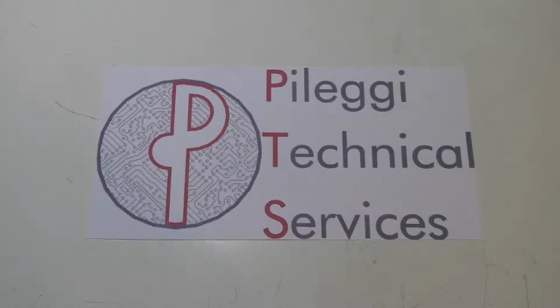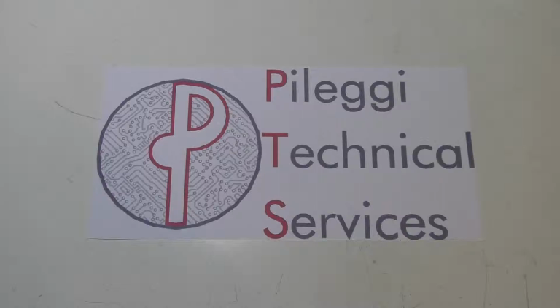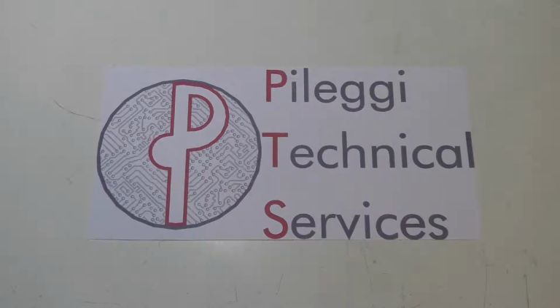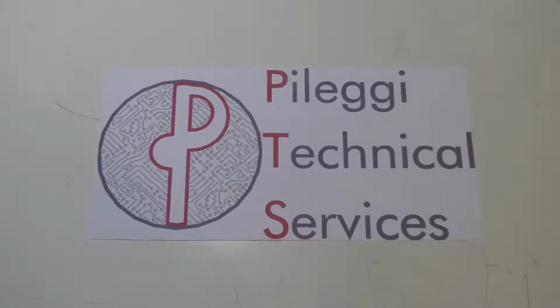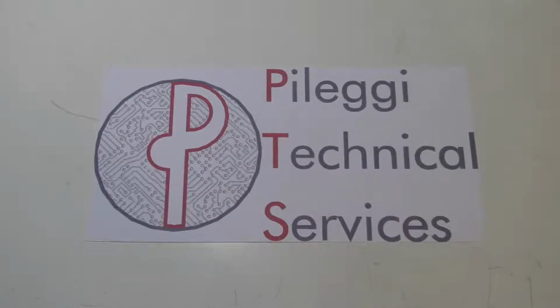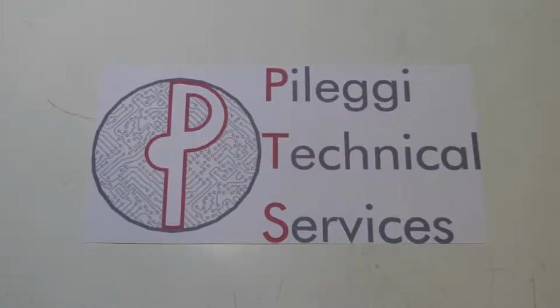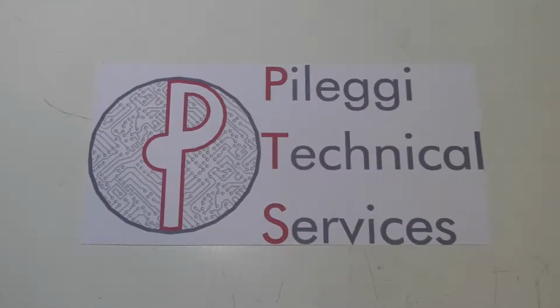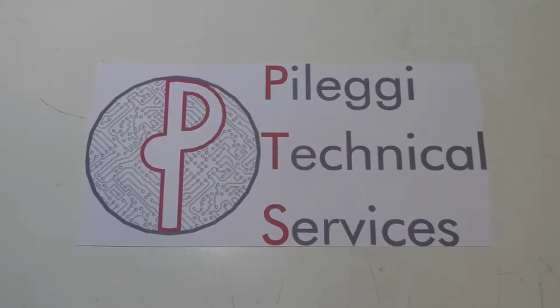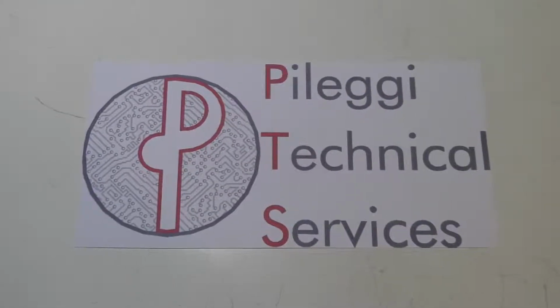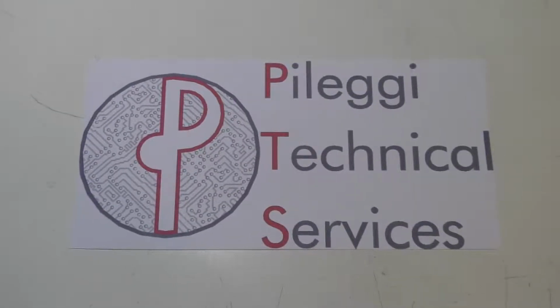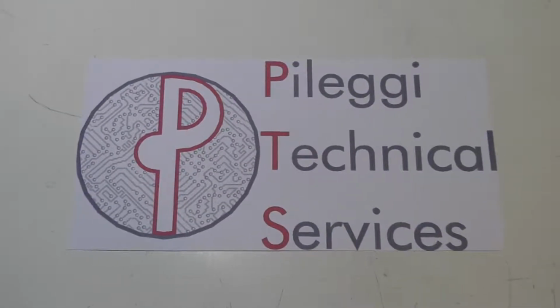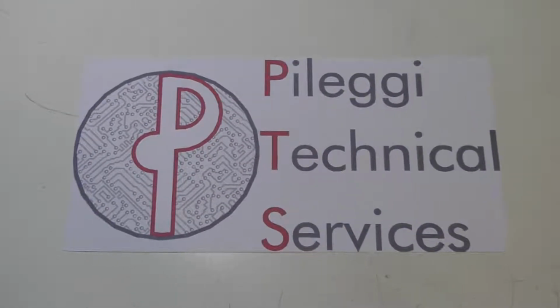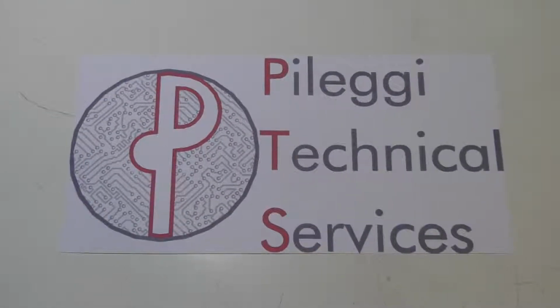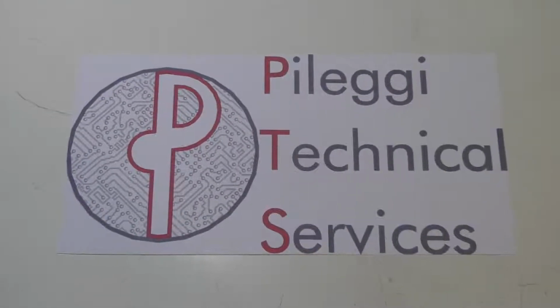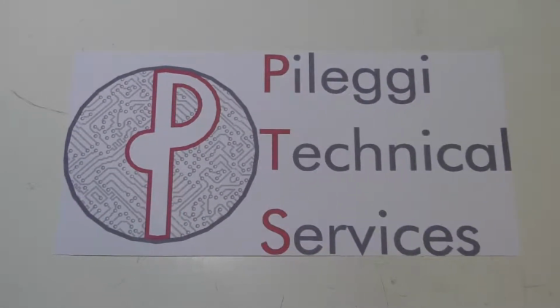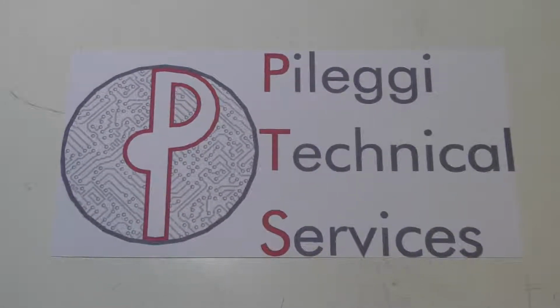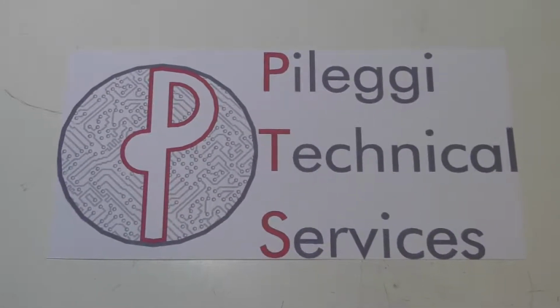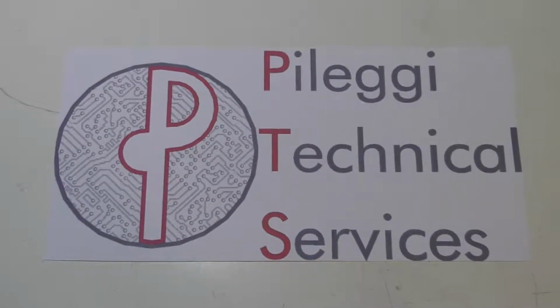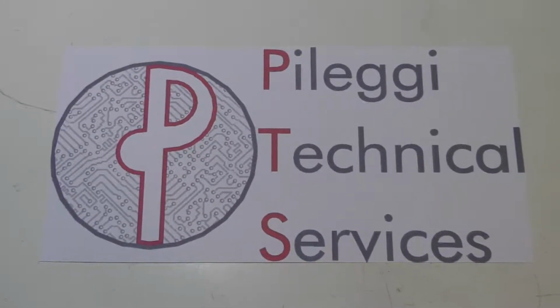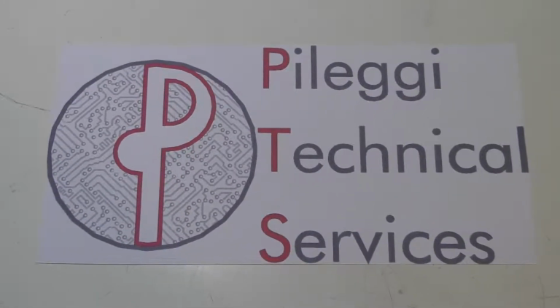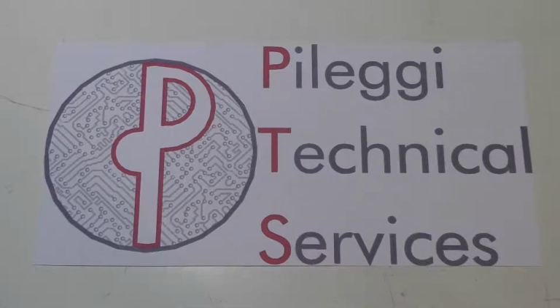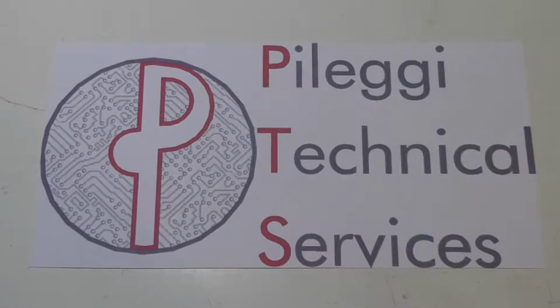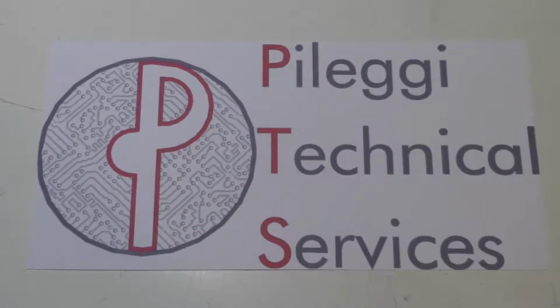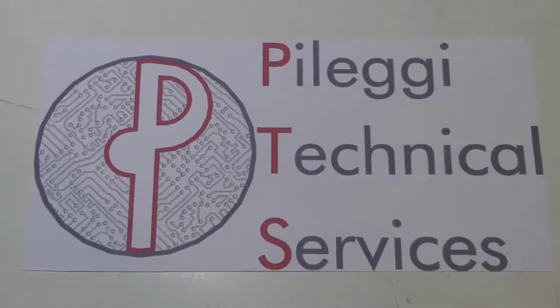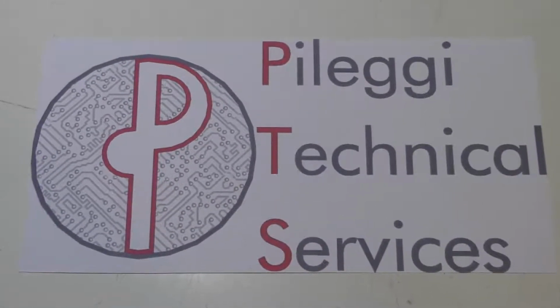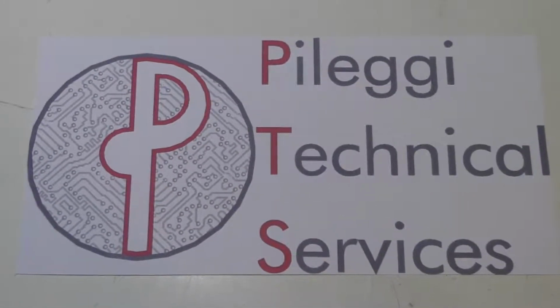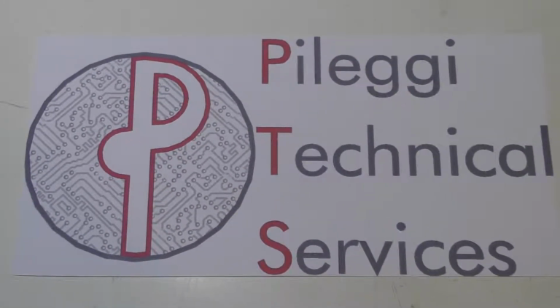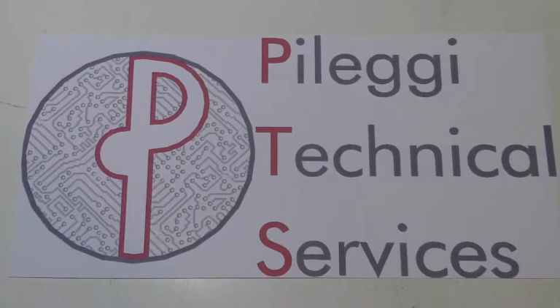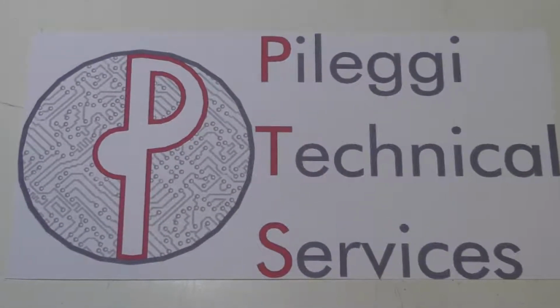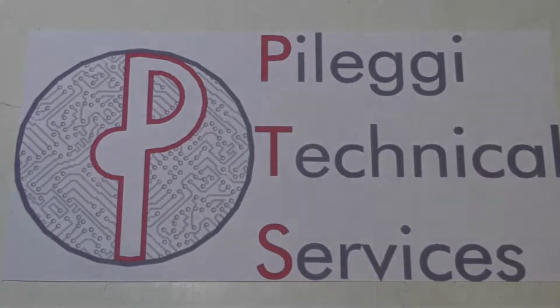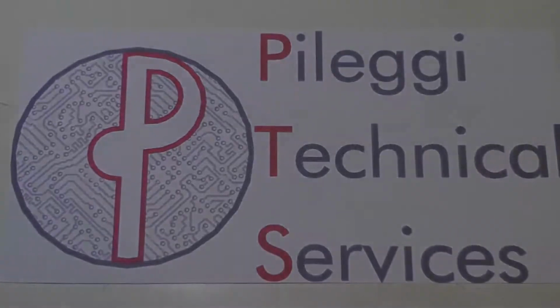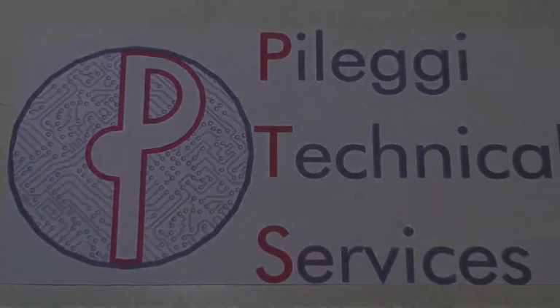Pellegi Technical Services, your computers and electronics concierge service.